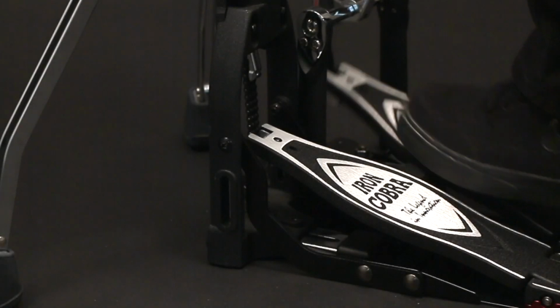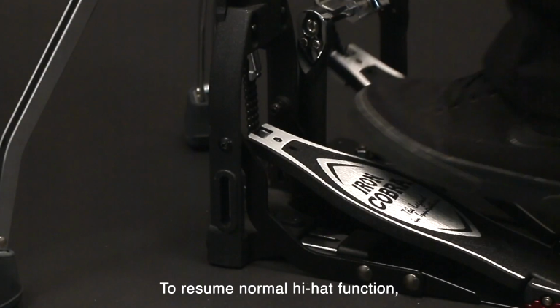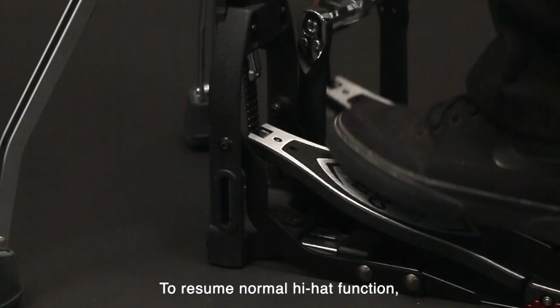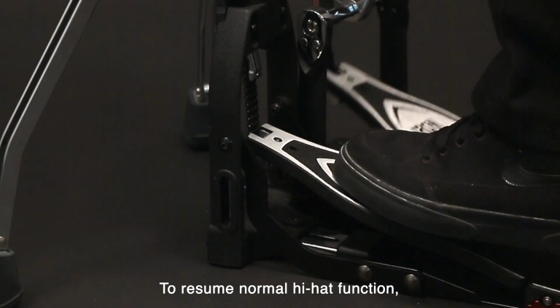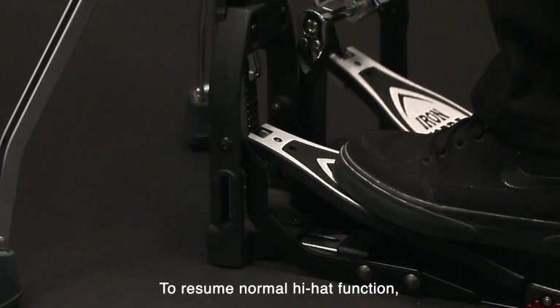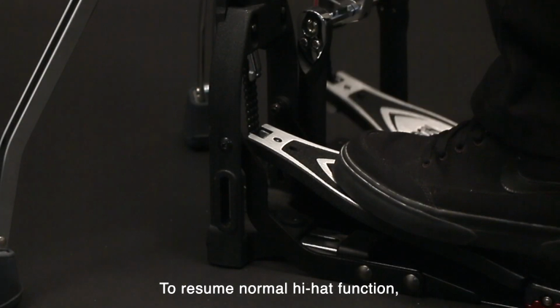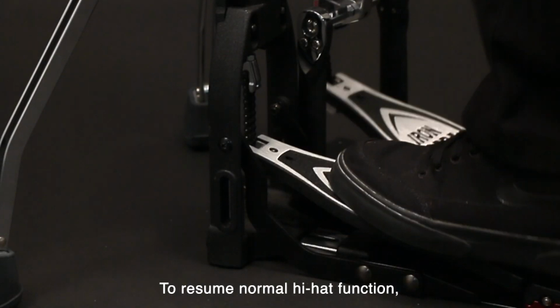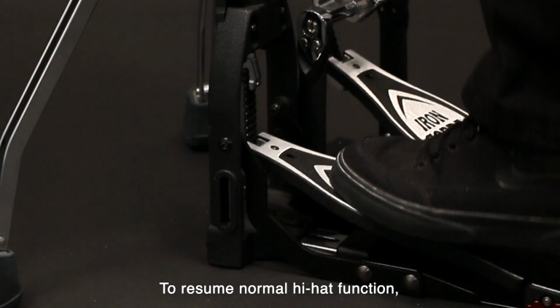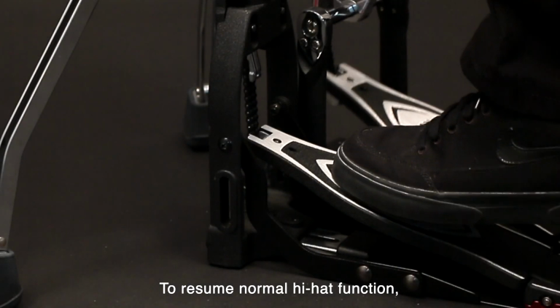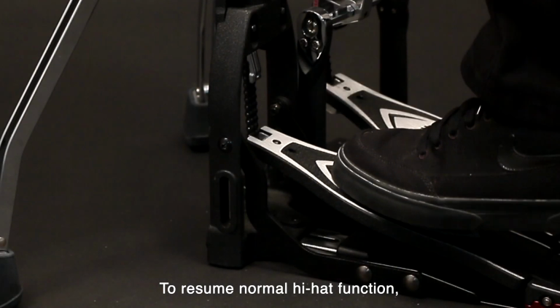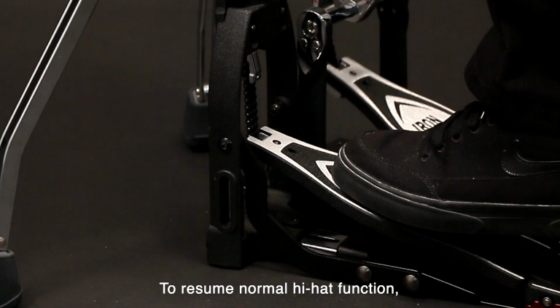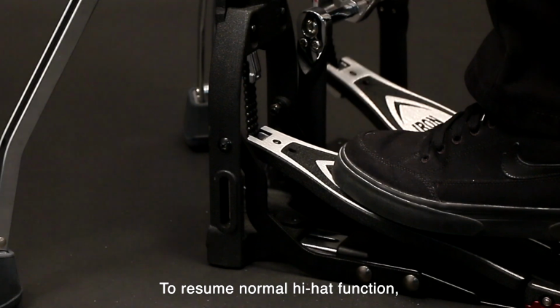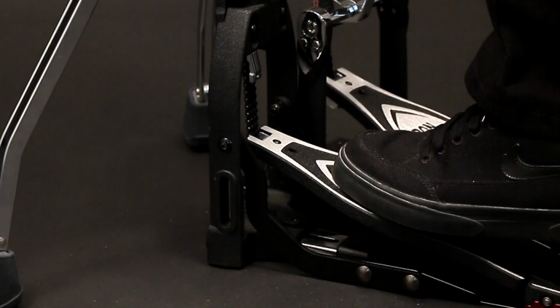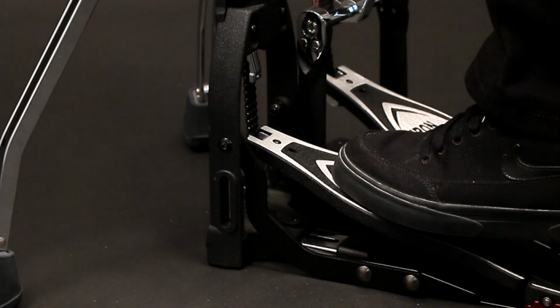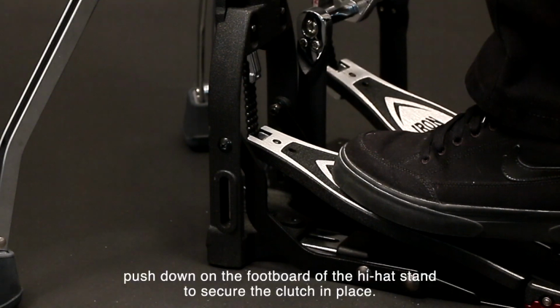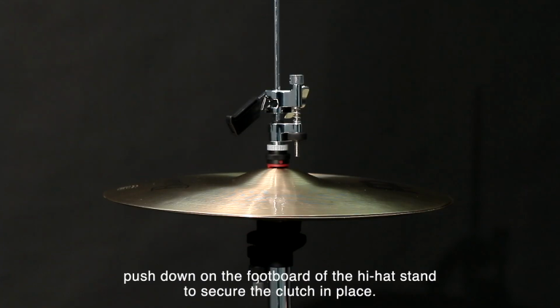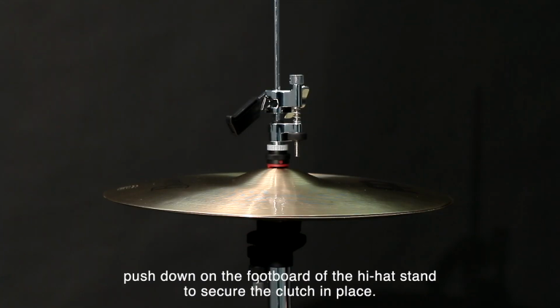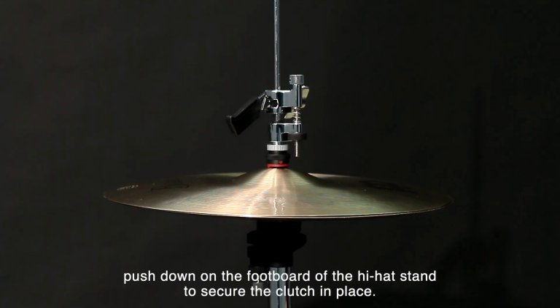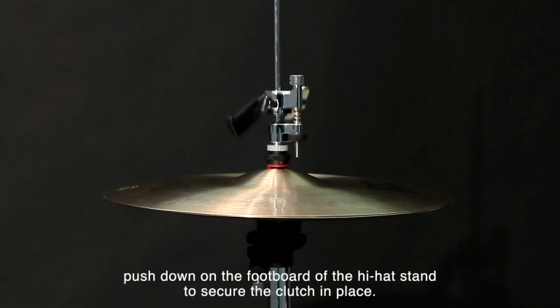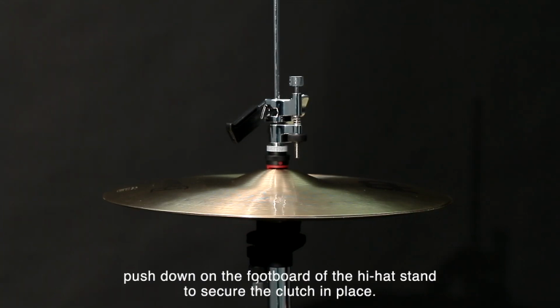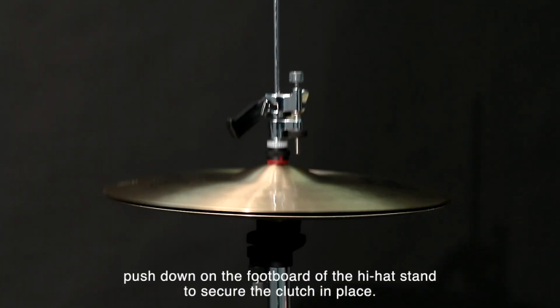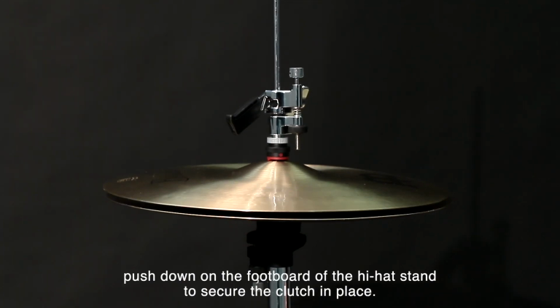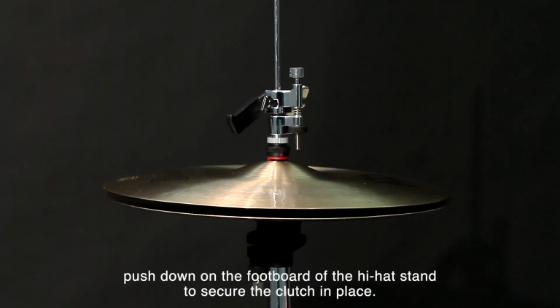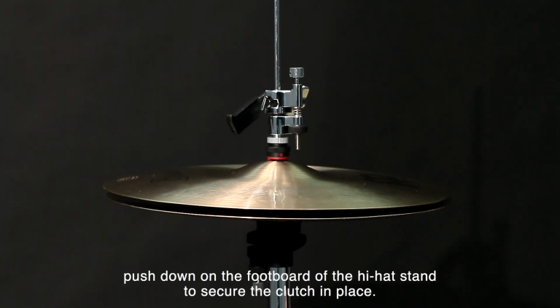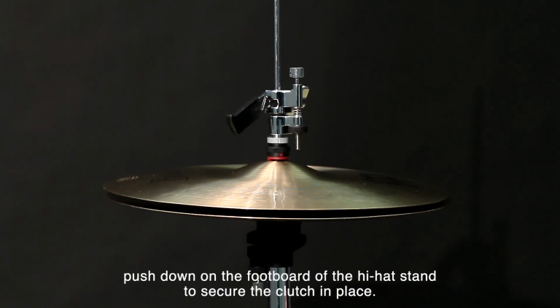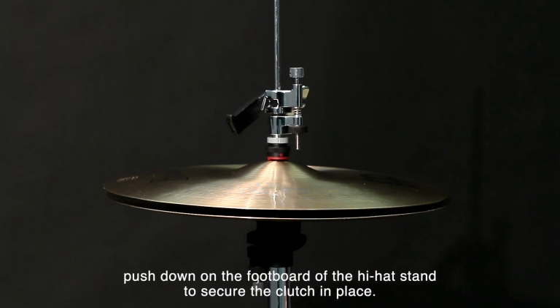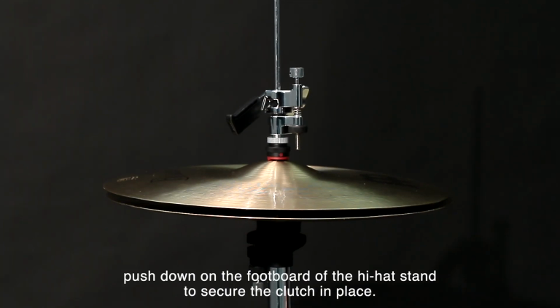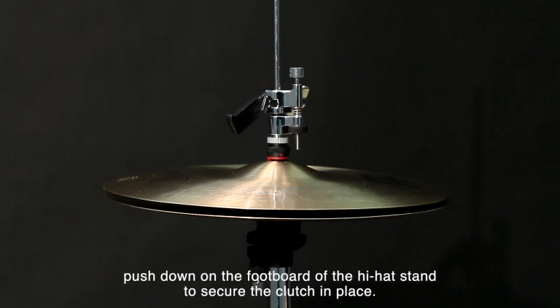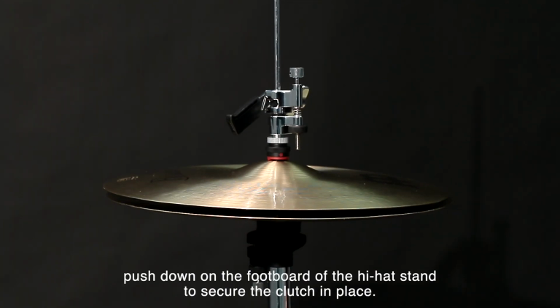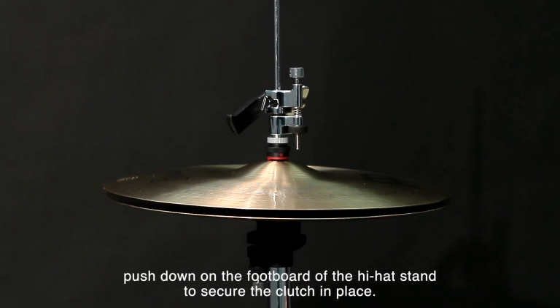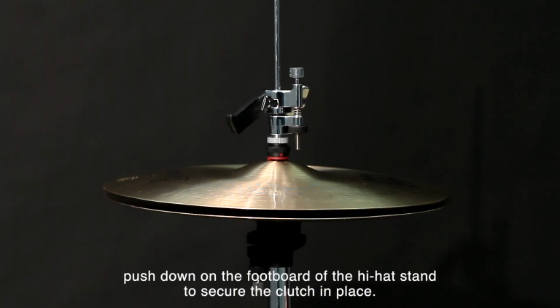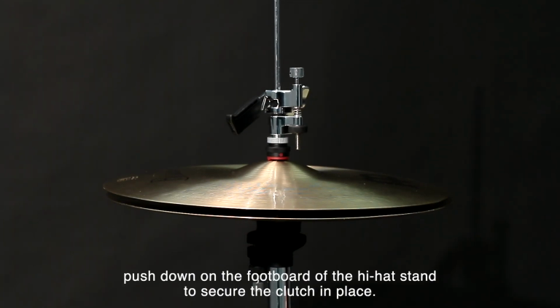To resume normal hi-hat function, push down the footboard of the hi-hat stand to secure the clutch in place.